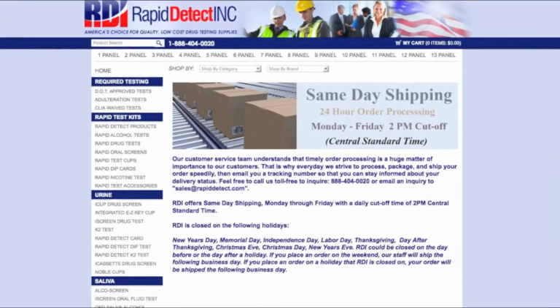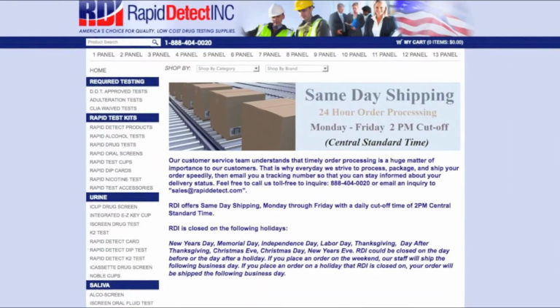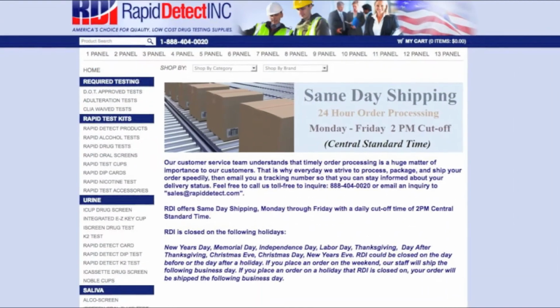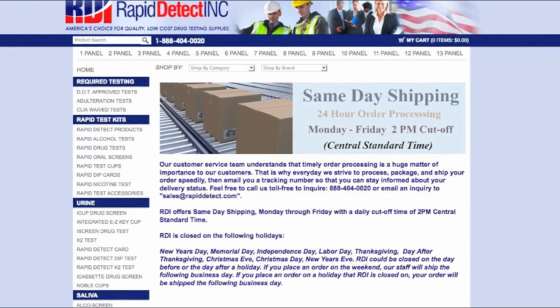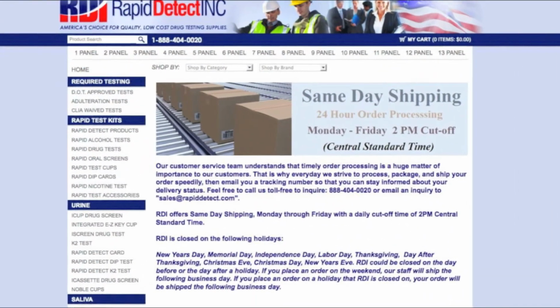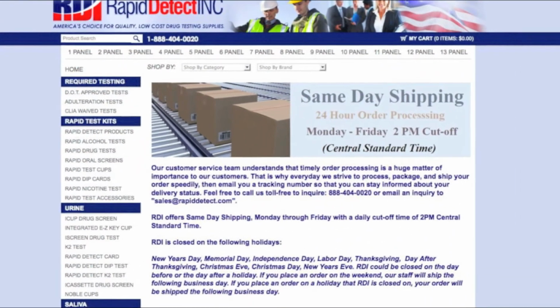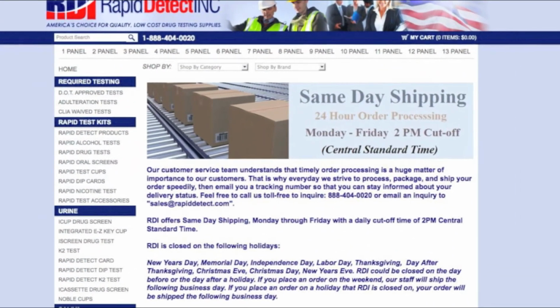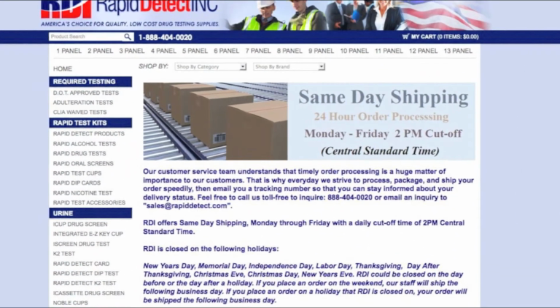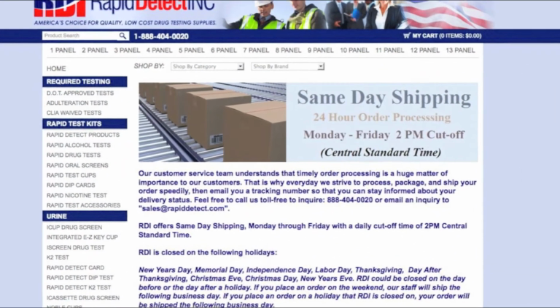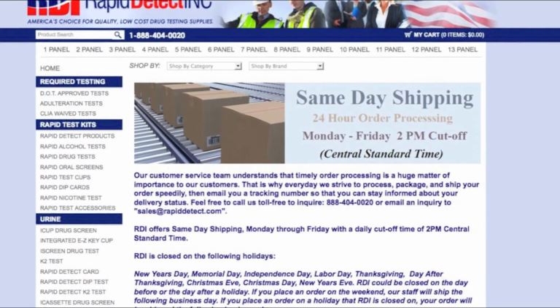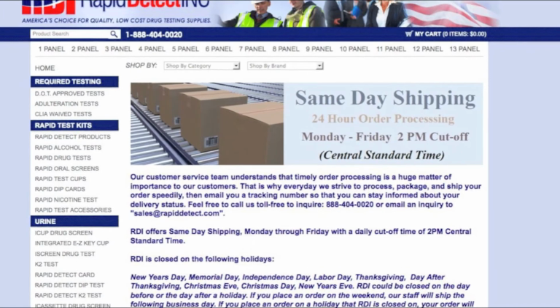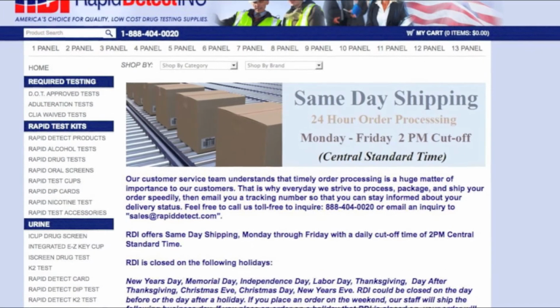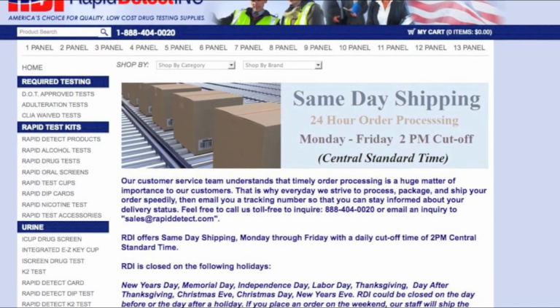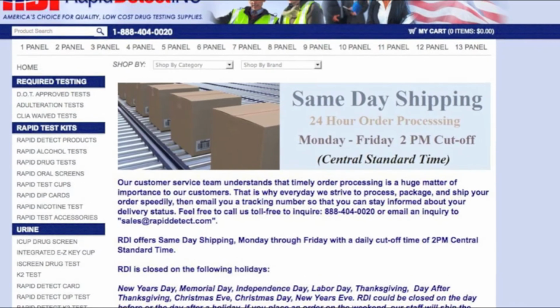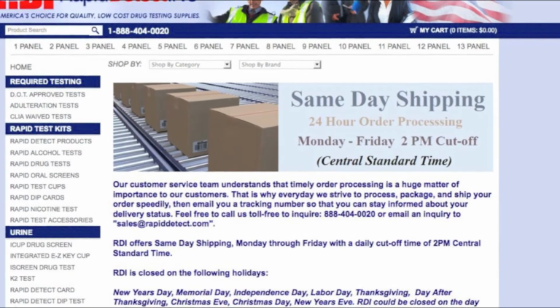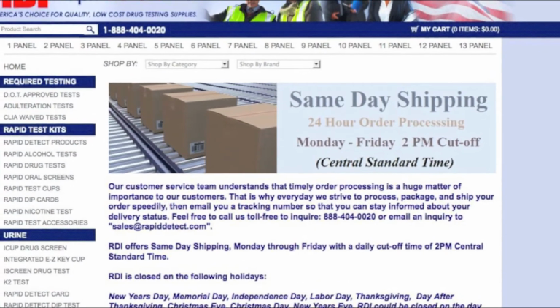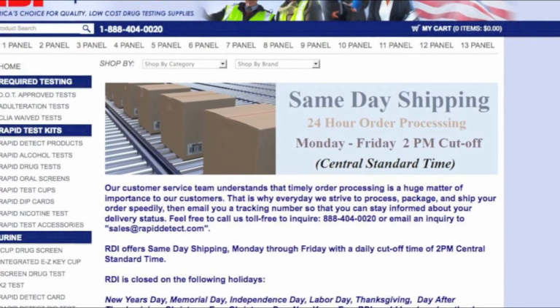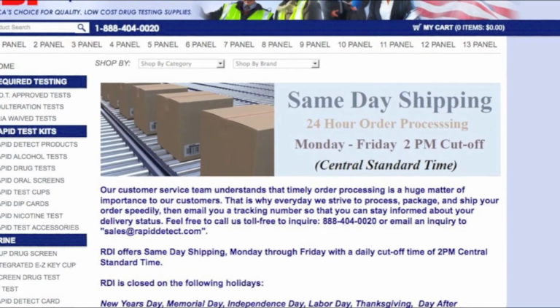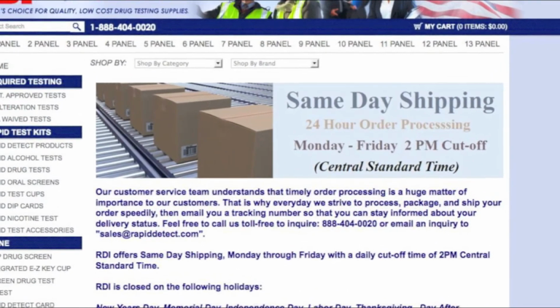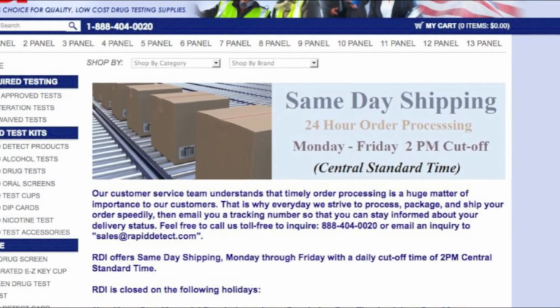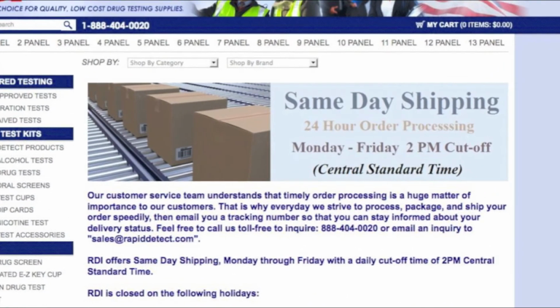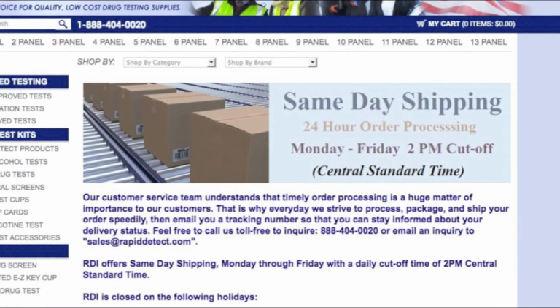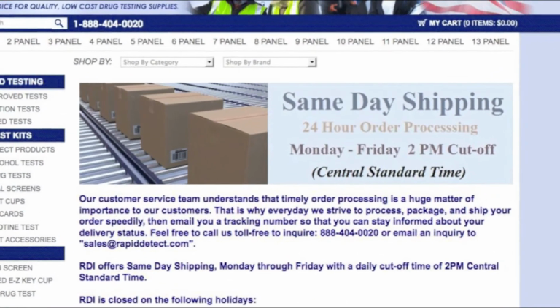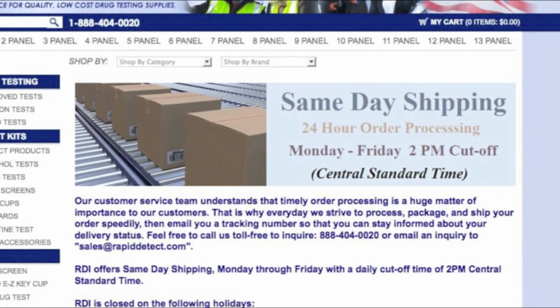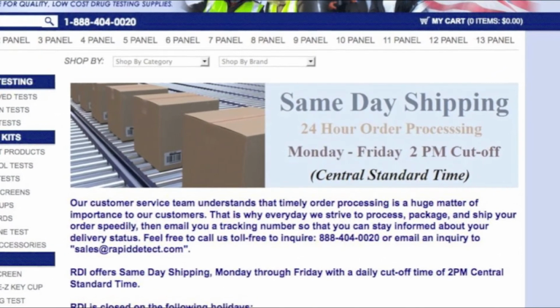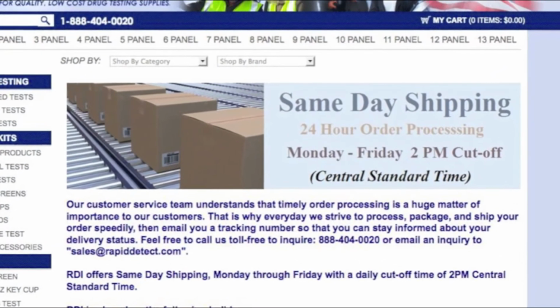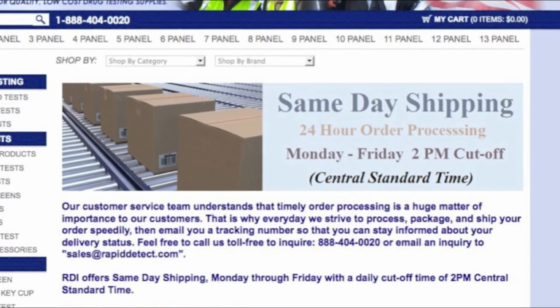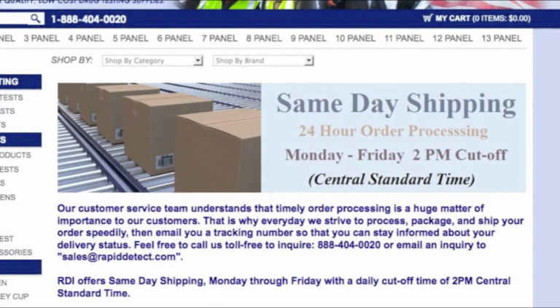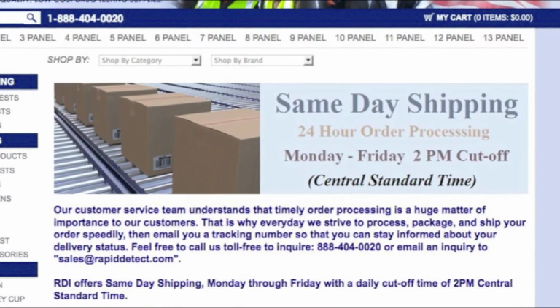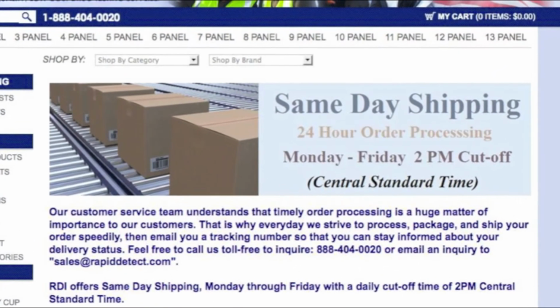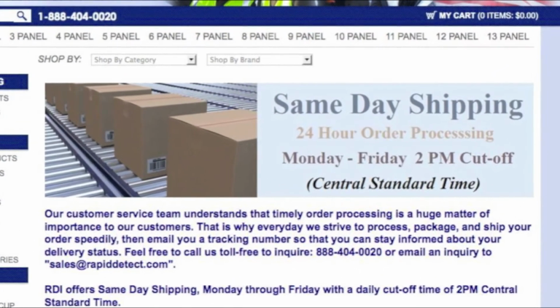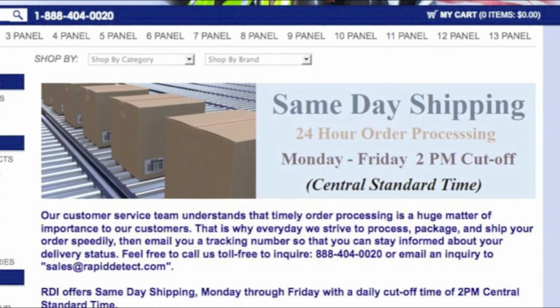All orders placed Monday through Friday before 2 p.m. Central Standard Time will be shipped the same day.